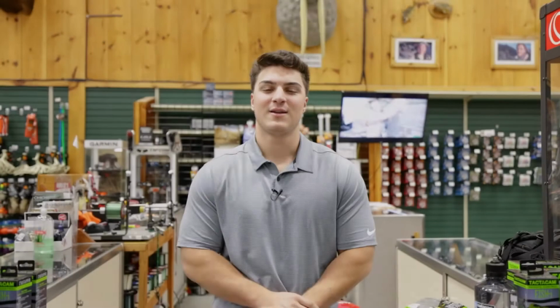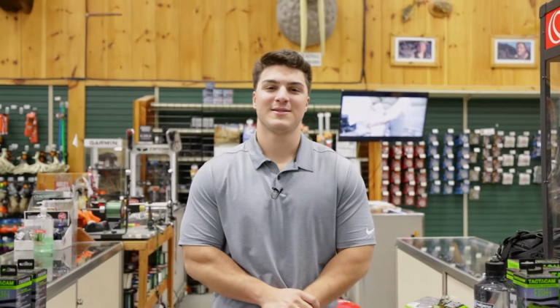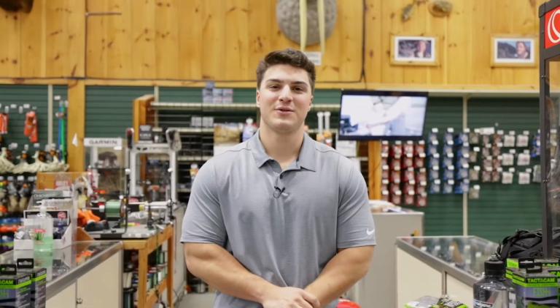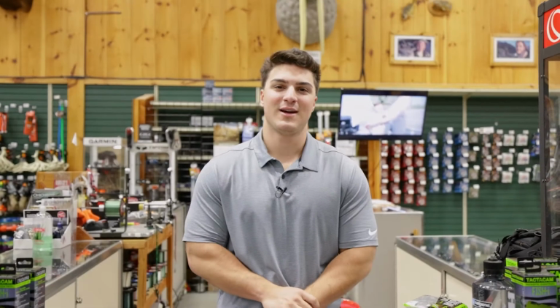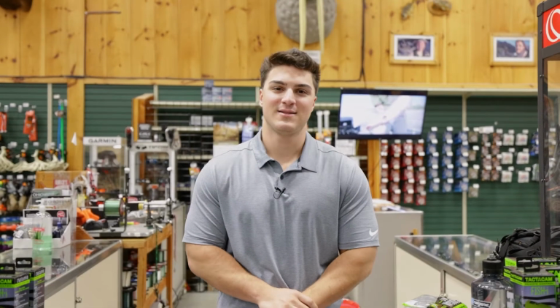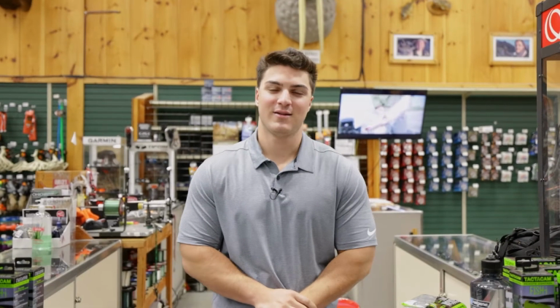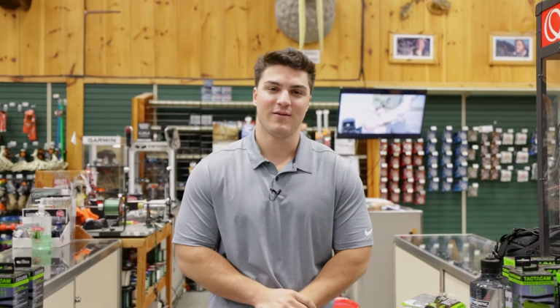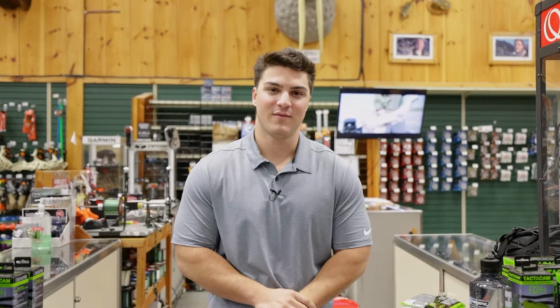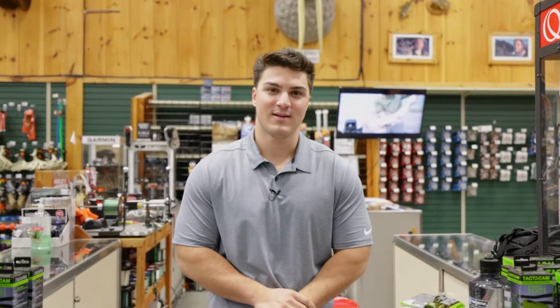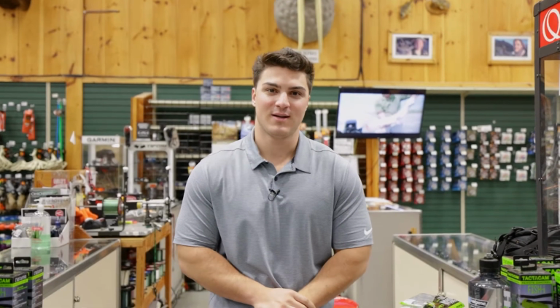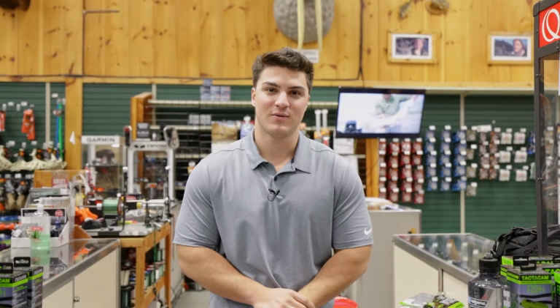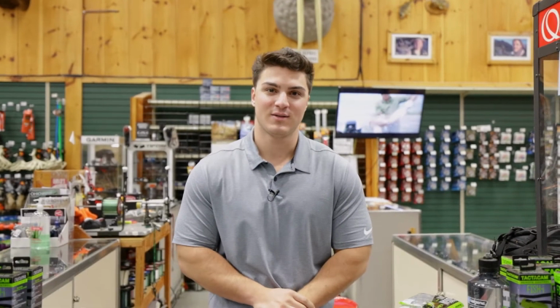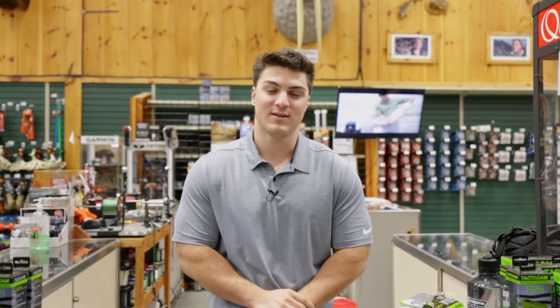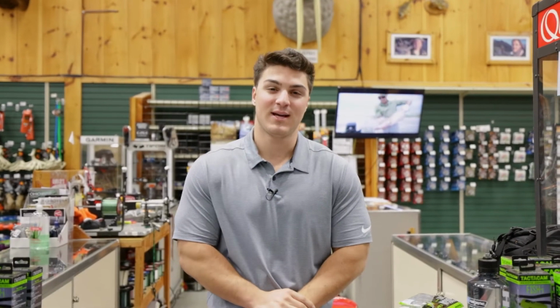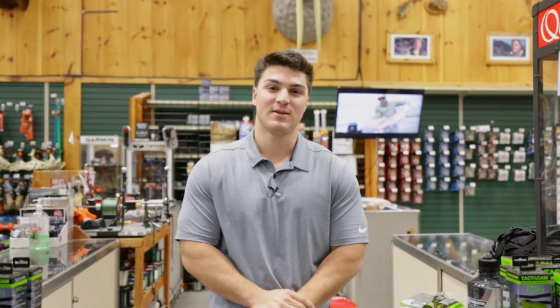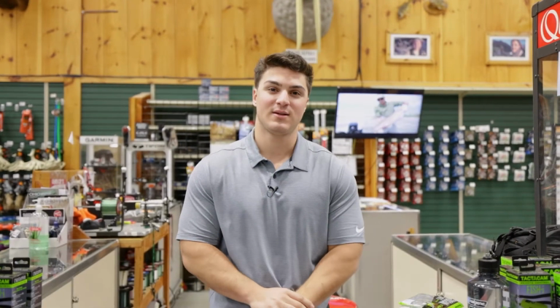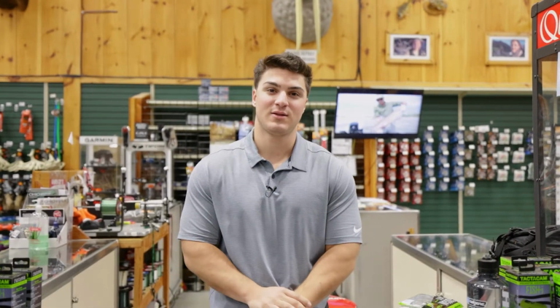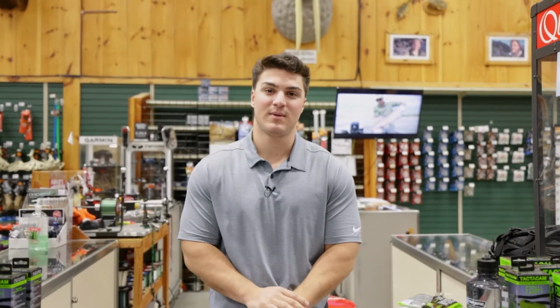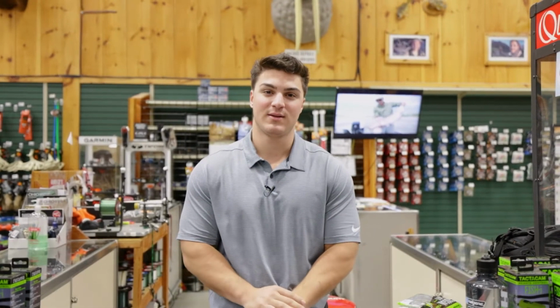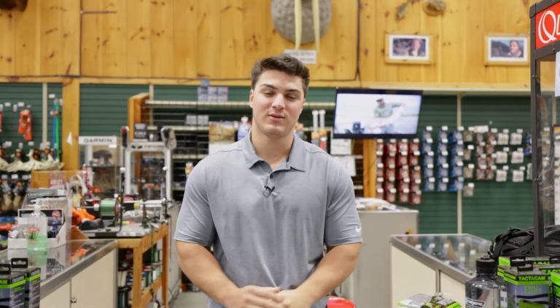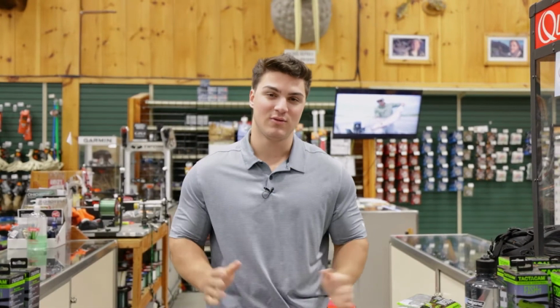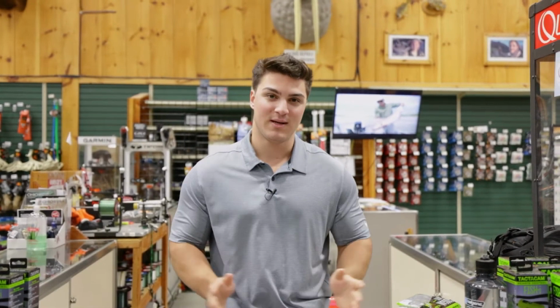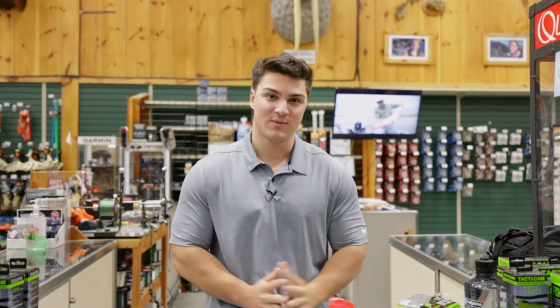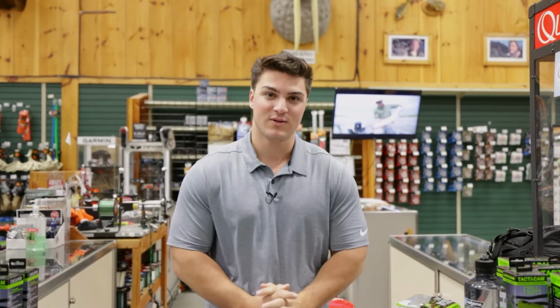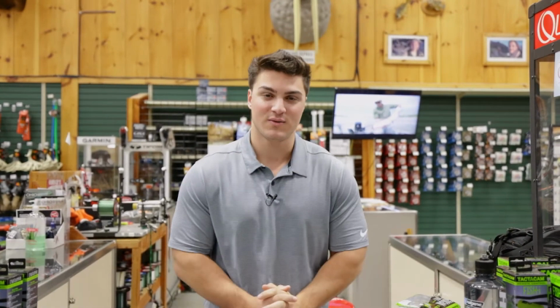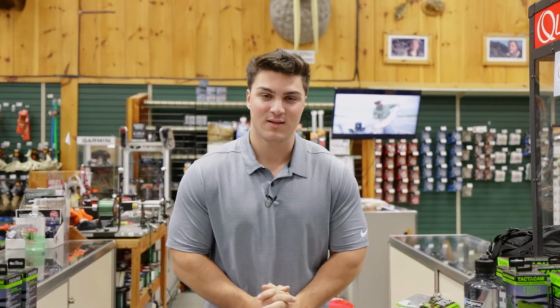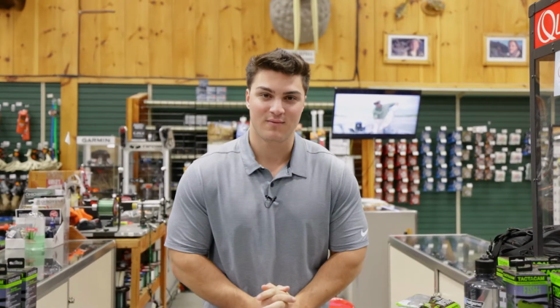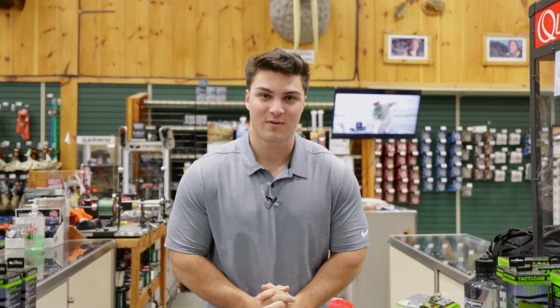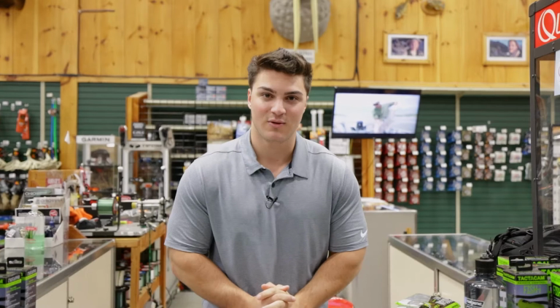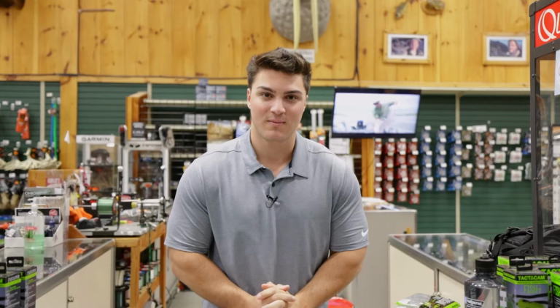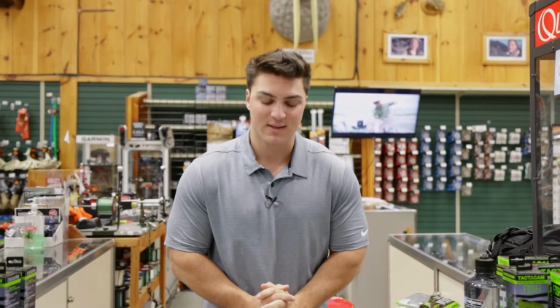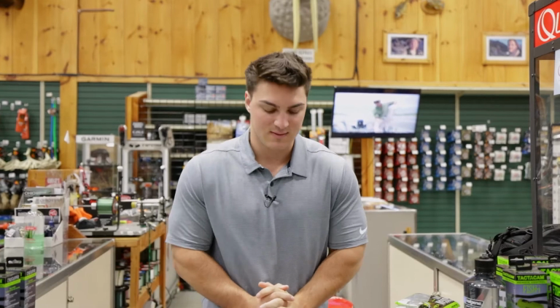How's it going guys? Hunter here from Vance Outdoors, and today I'm going to talk to you about the two new baits we just received from Googan Baits.